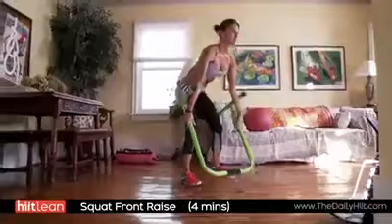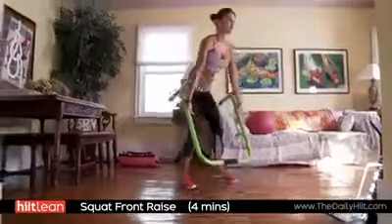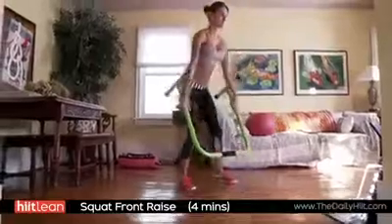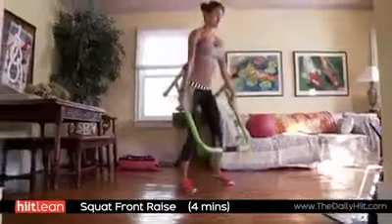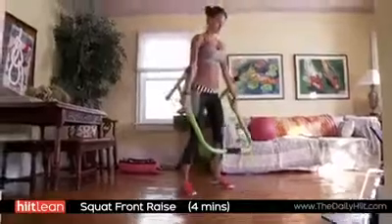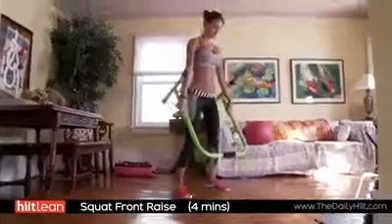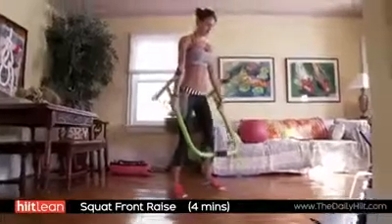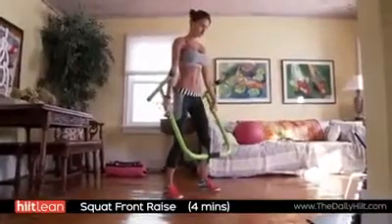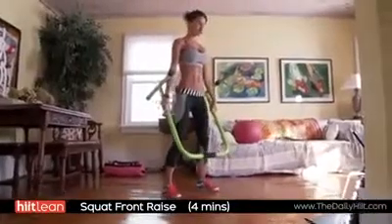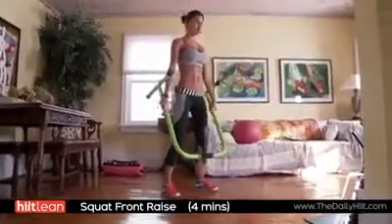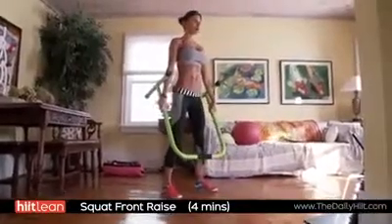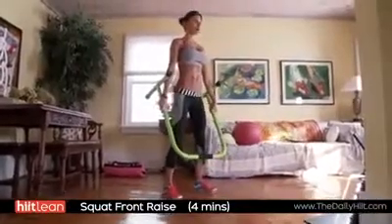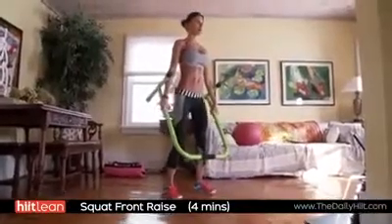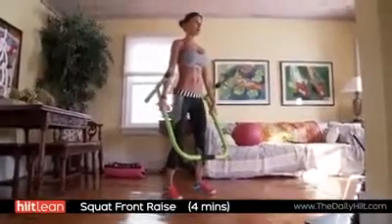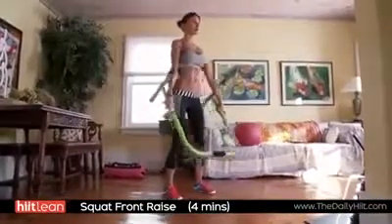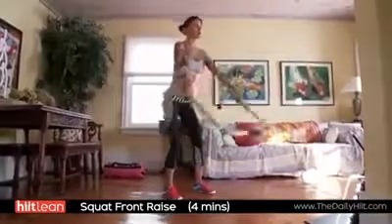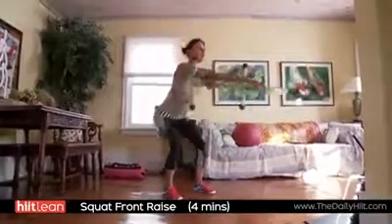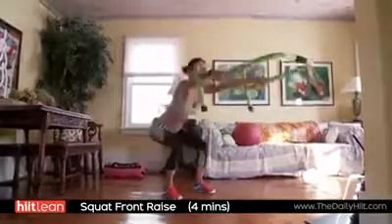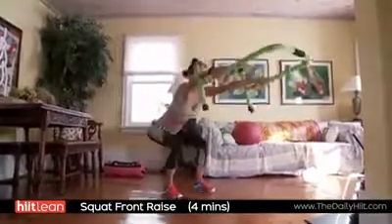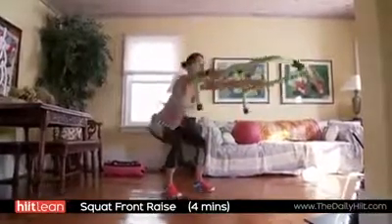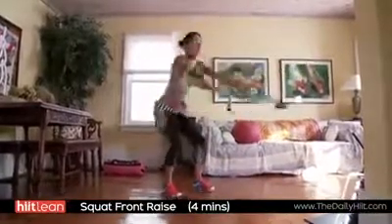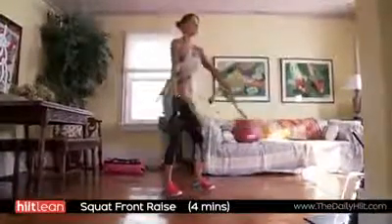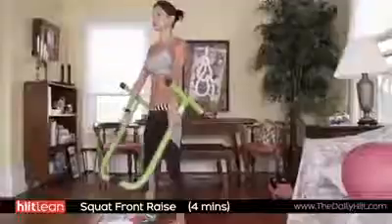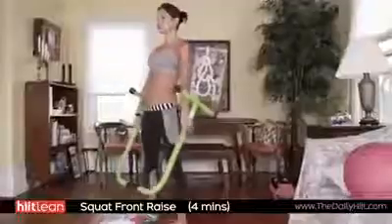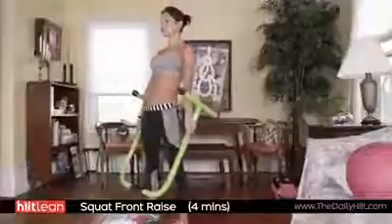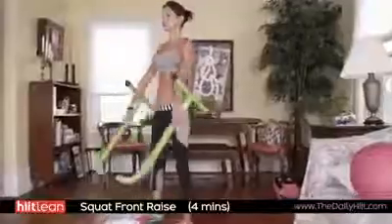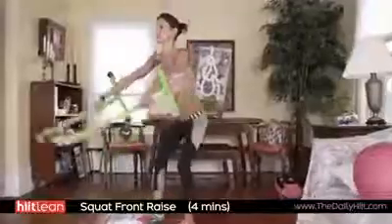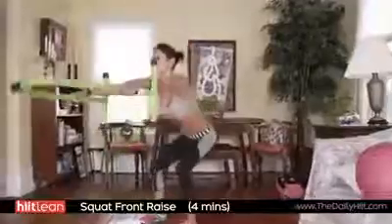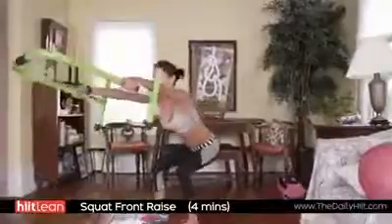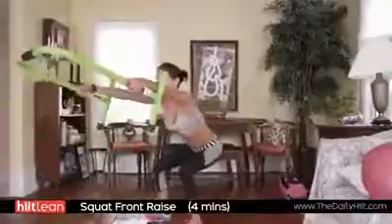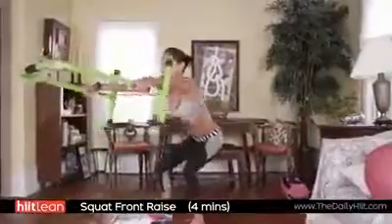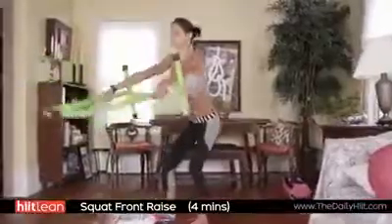Legs, full body exercise. I'm going to use my equaliser for this. We're going to do a squat and a front lift.